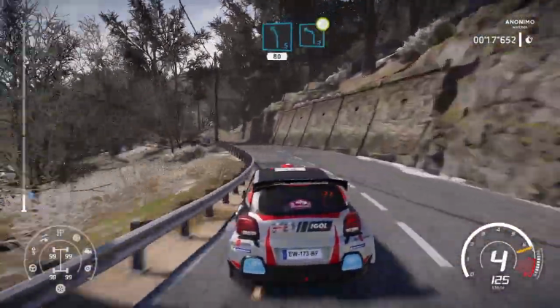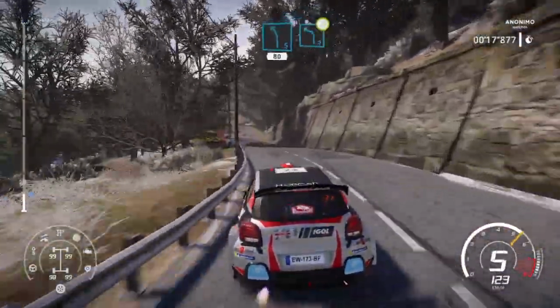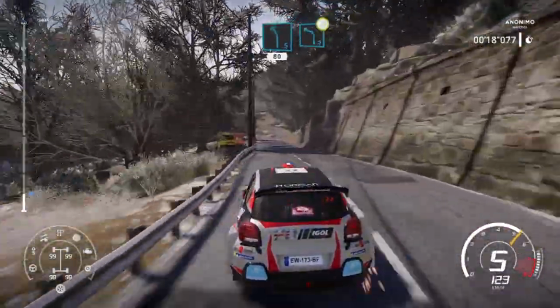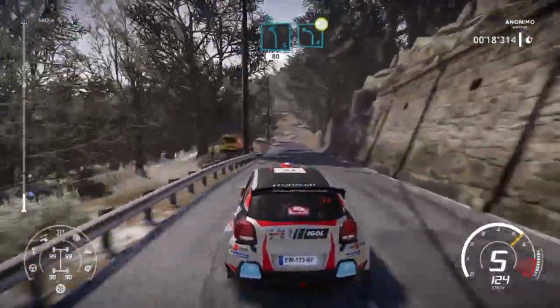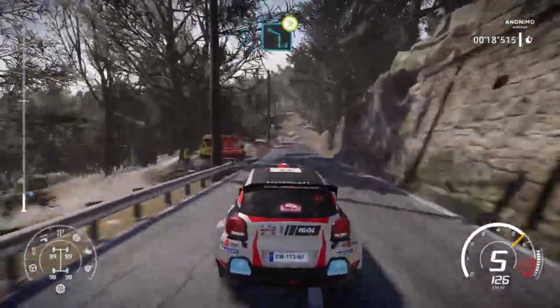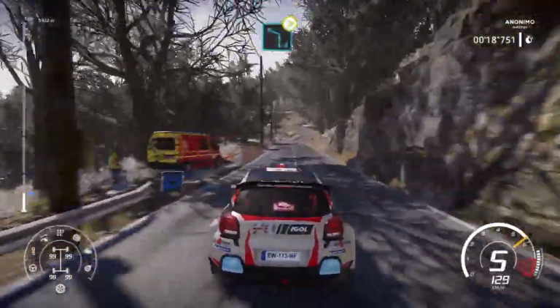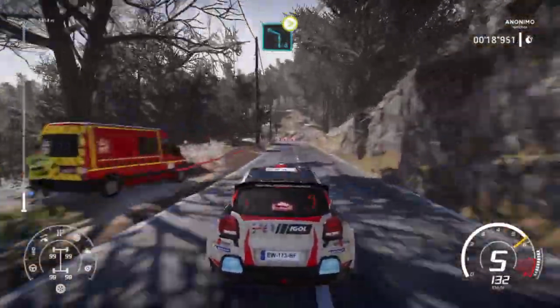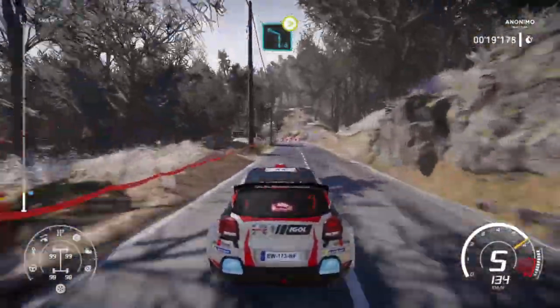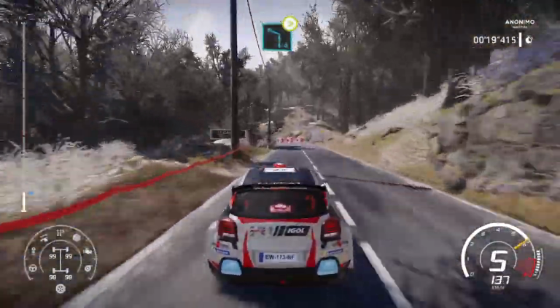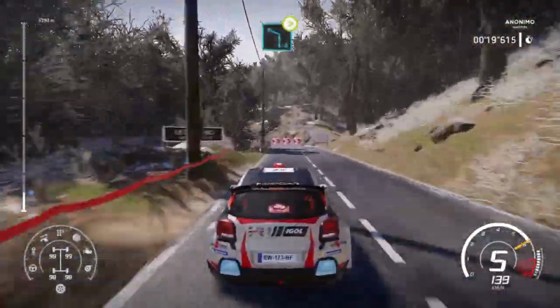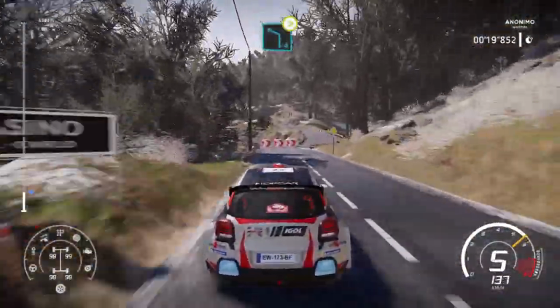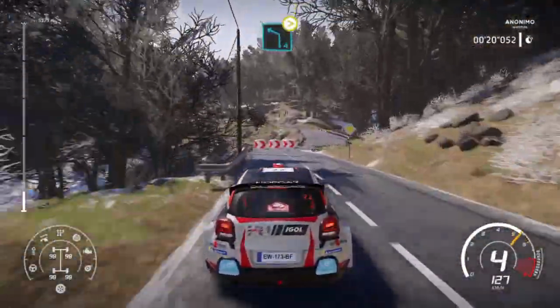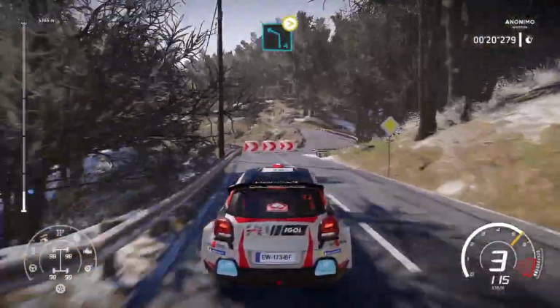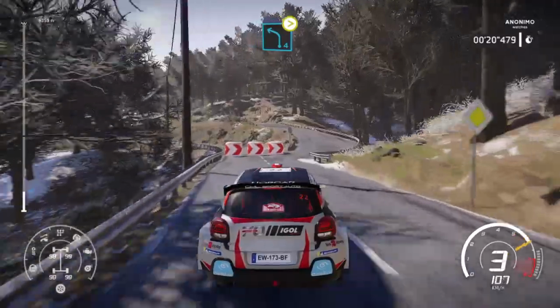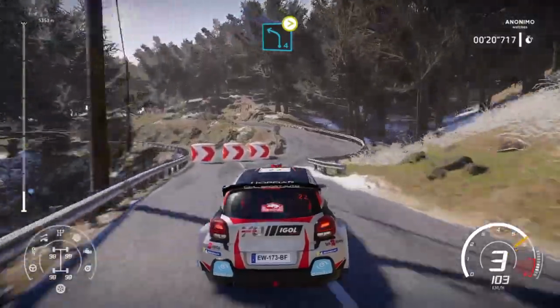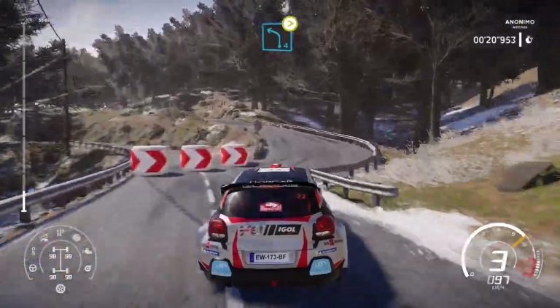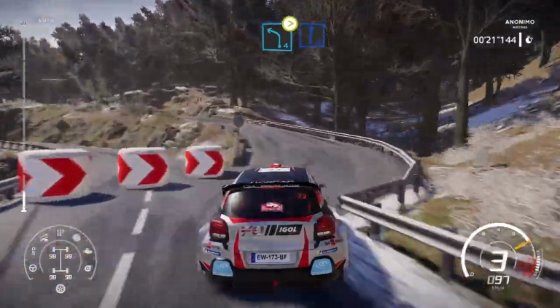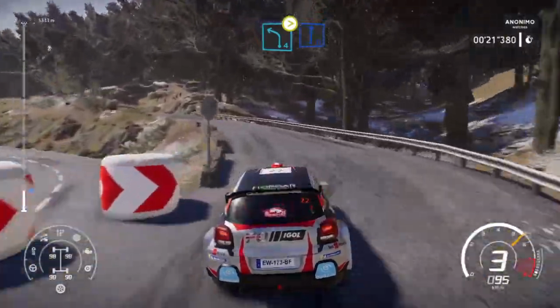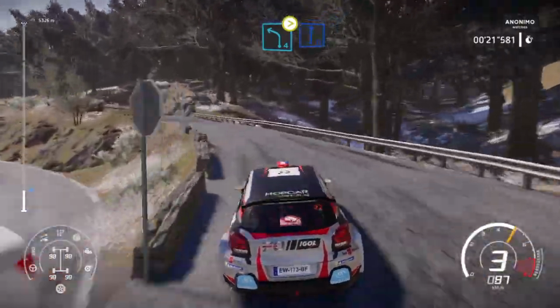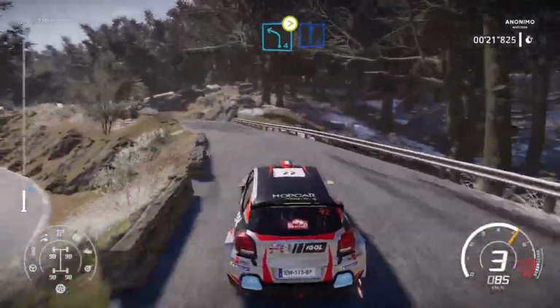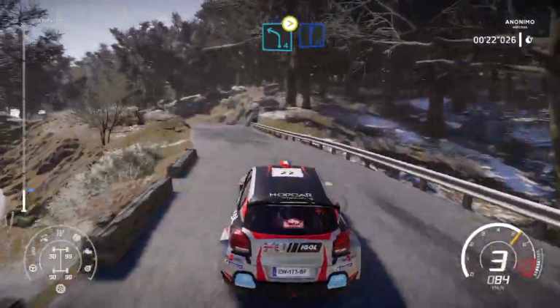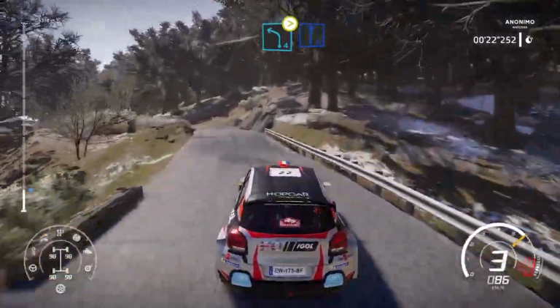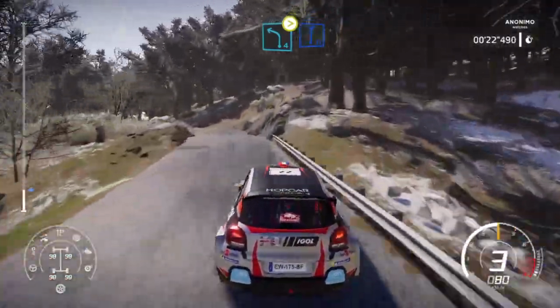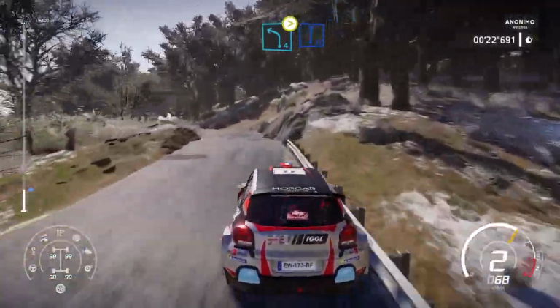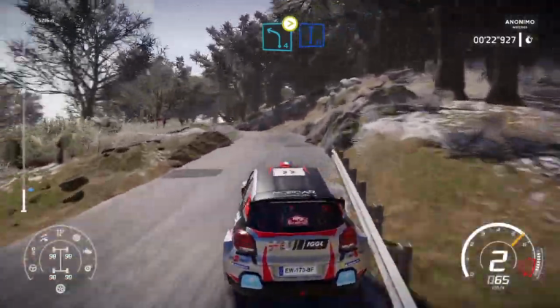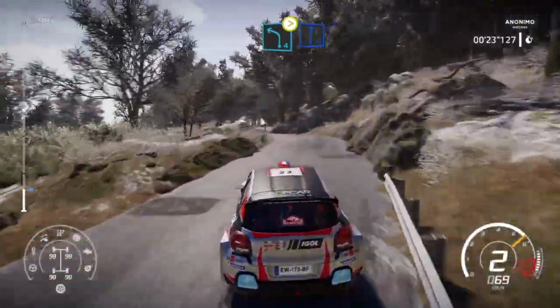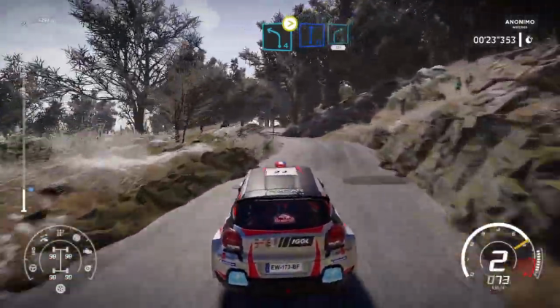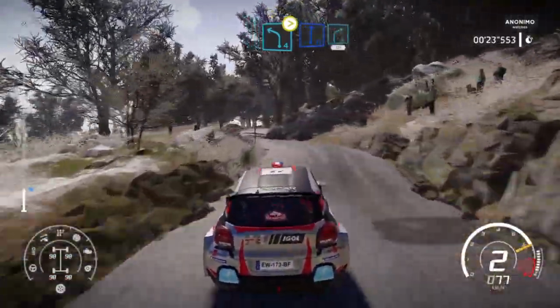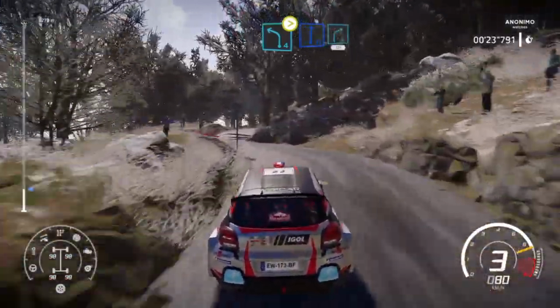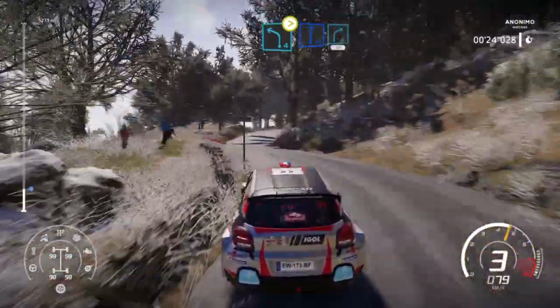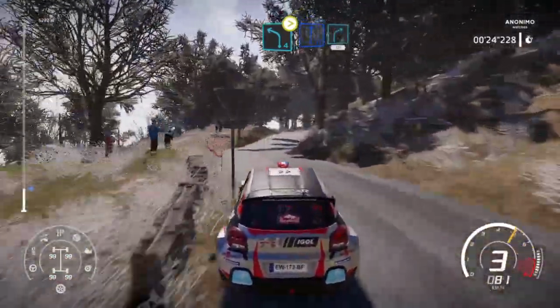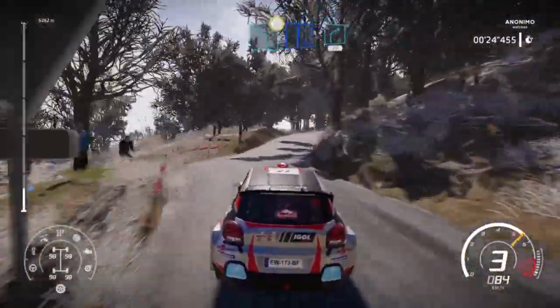Caution, junction right into left 4, long, tightens. Into flat right. Right 4, short 30.